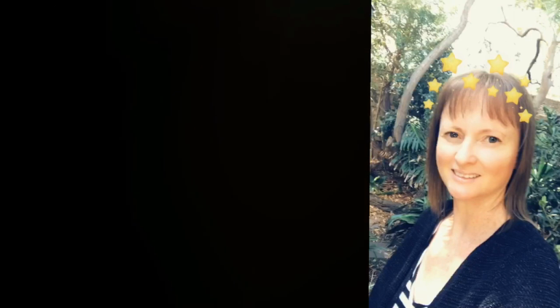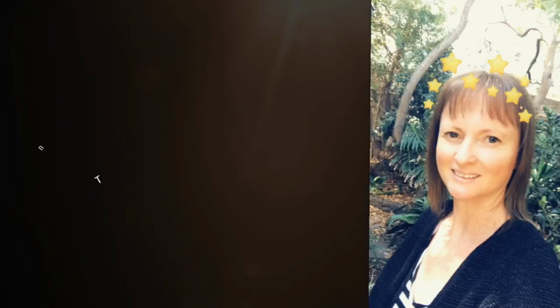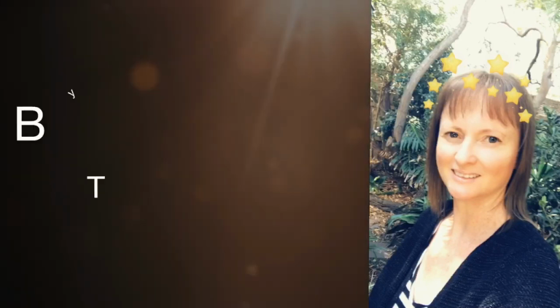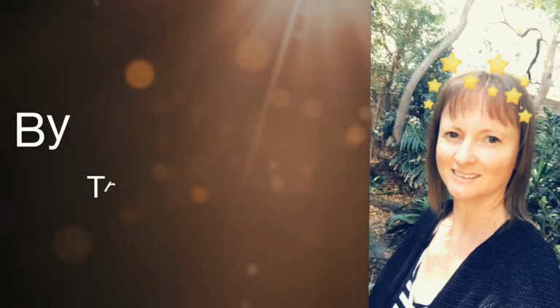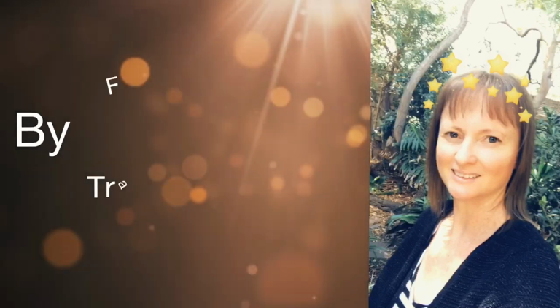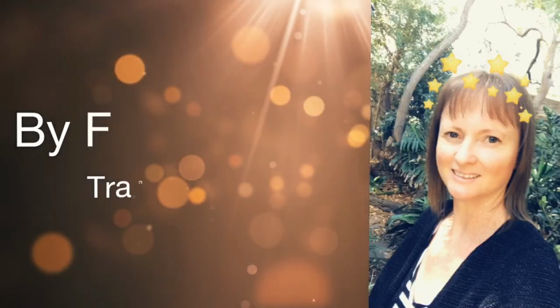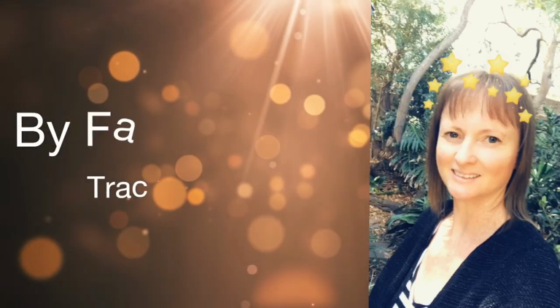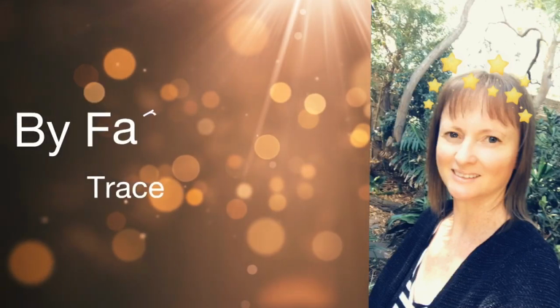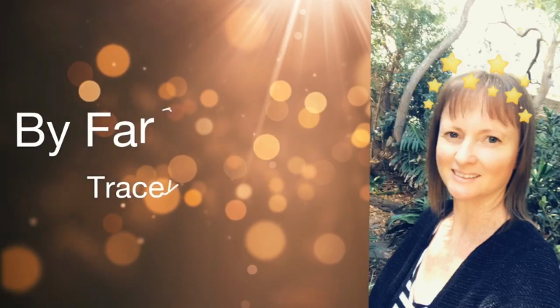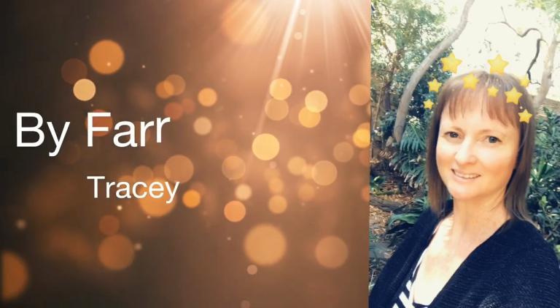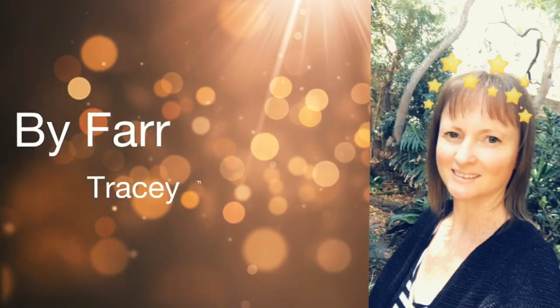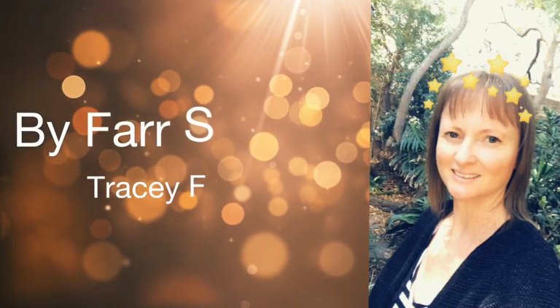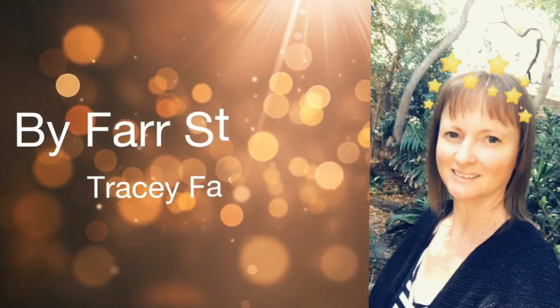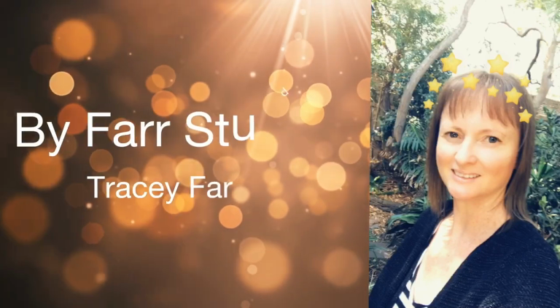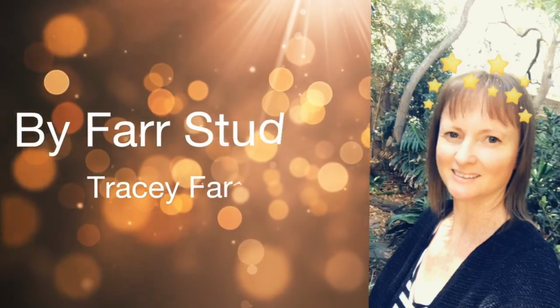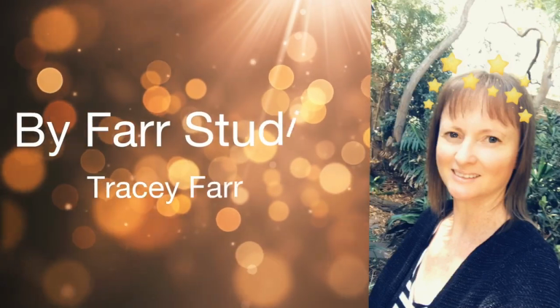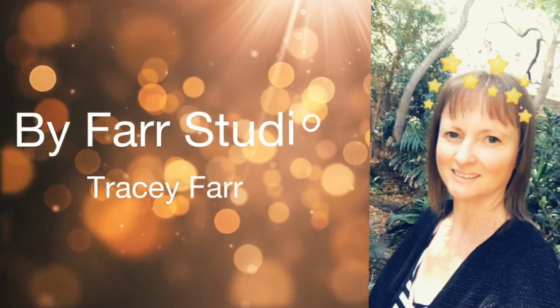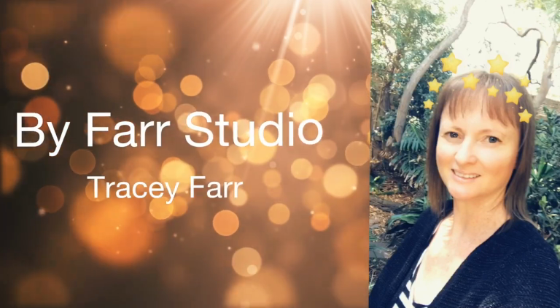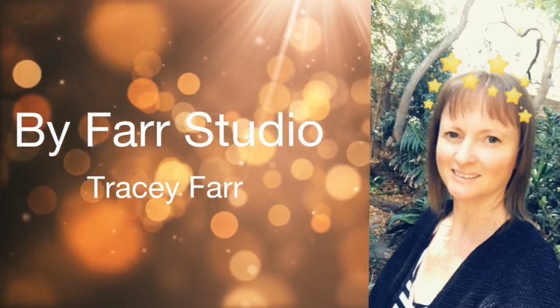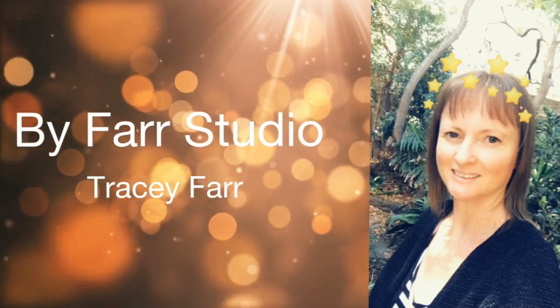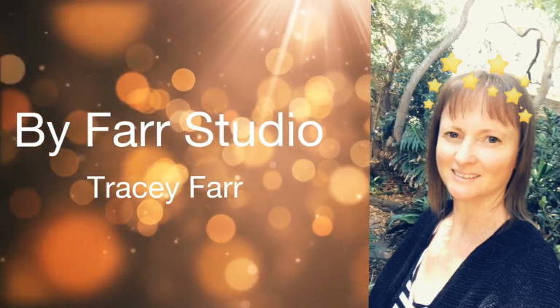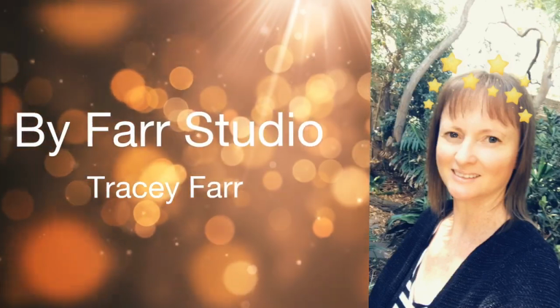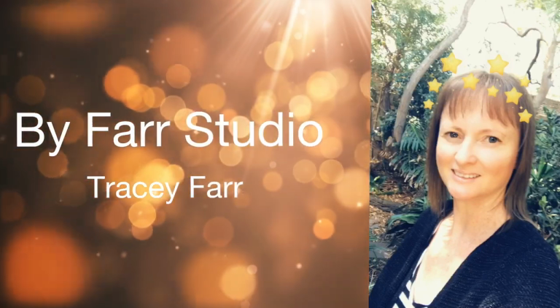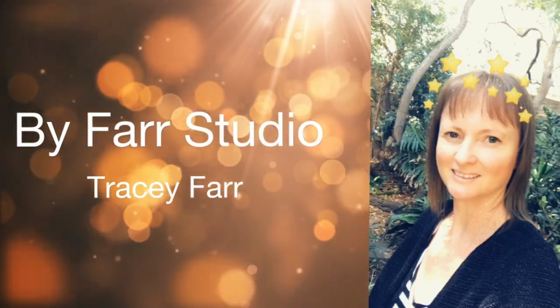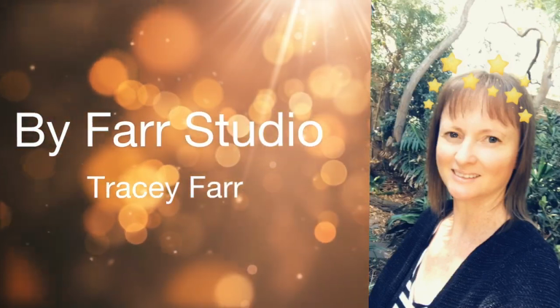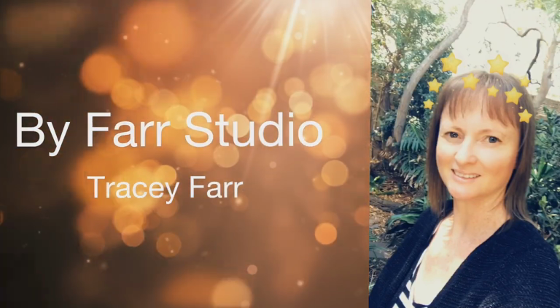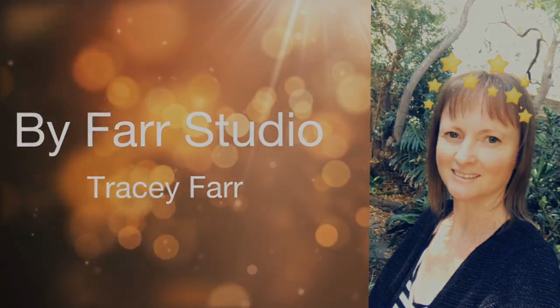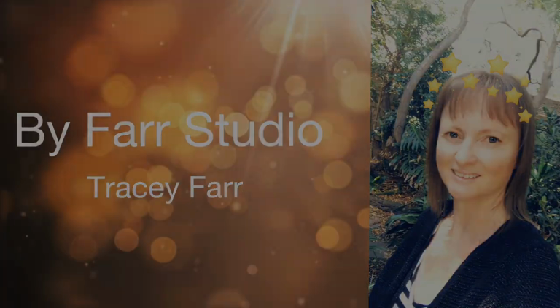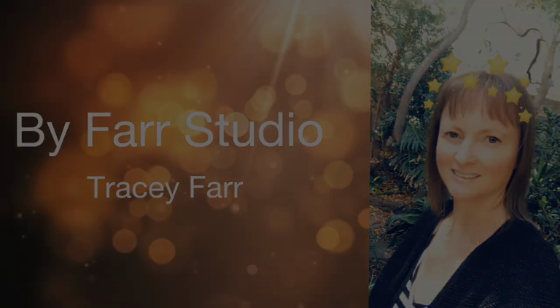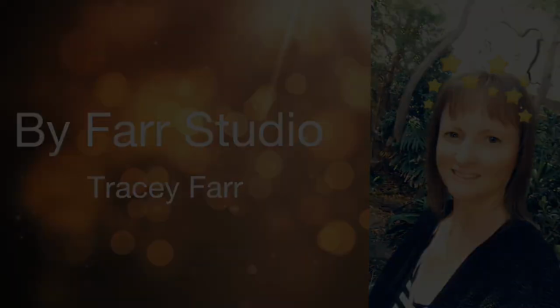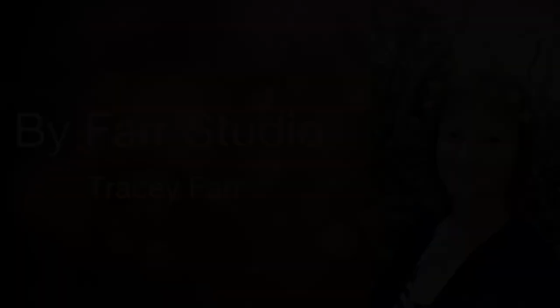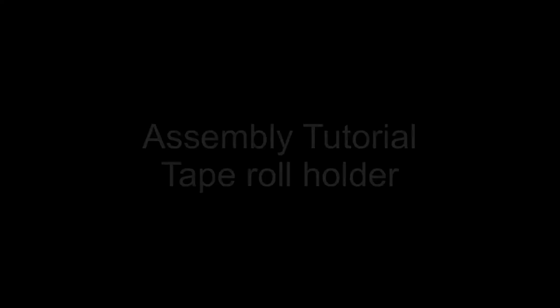Hello everyone, it's Tracey. Welcome back to my channel, thanks very much for joining me.